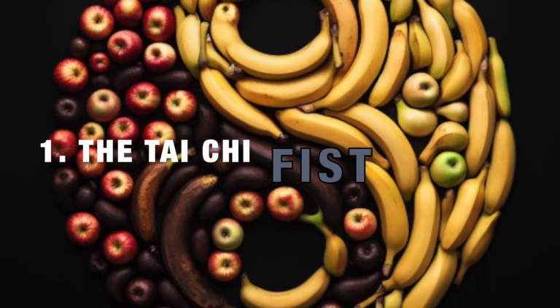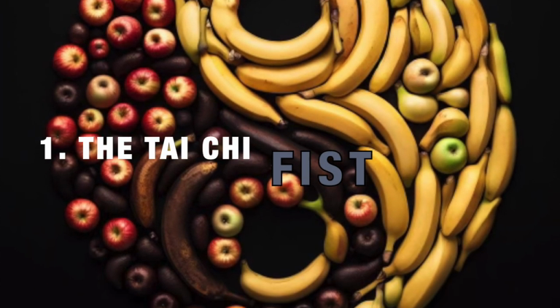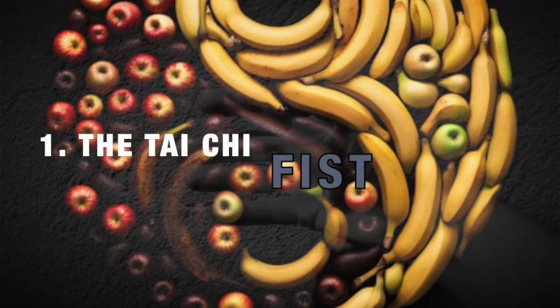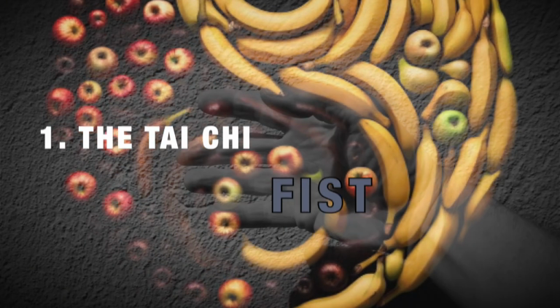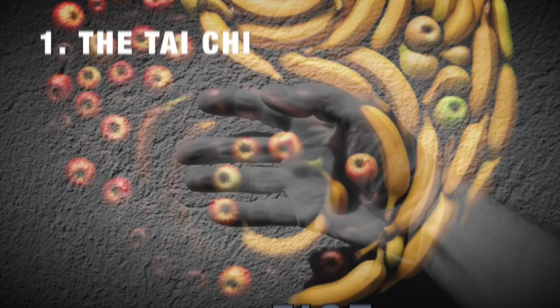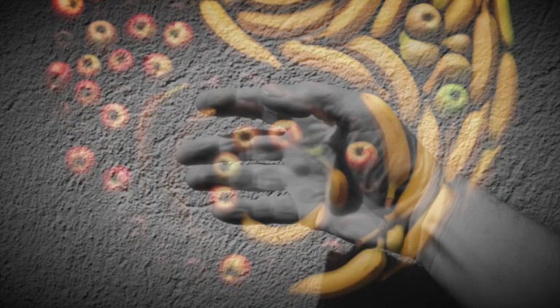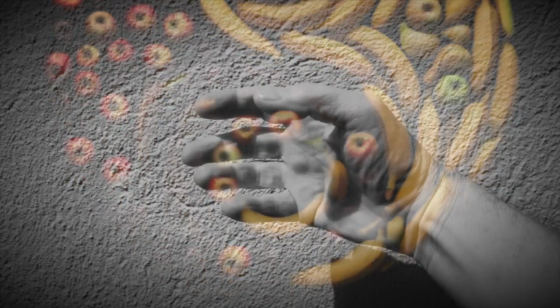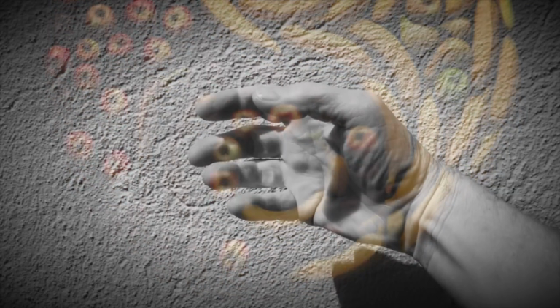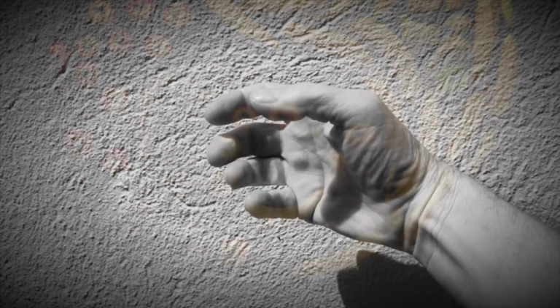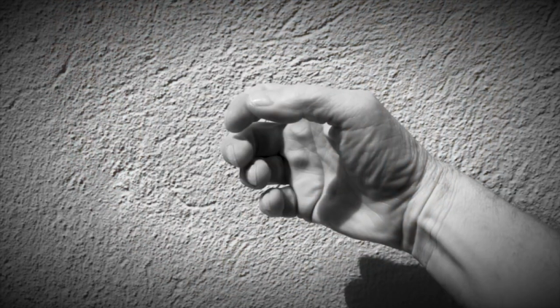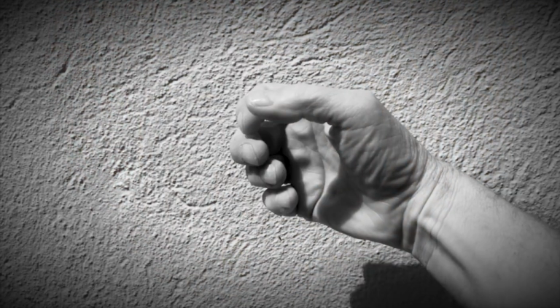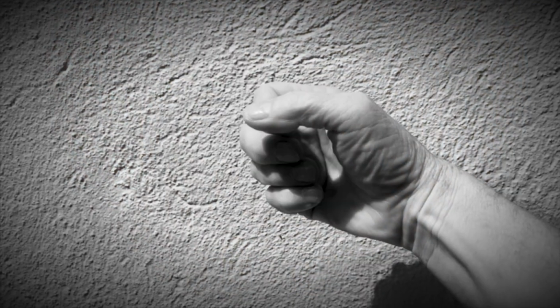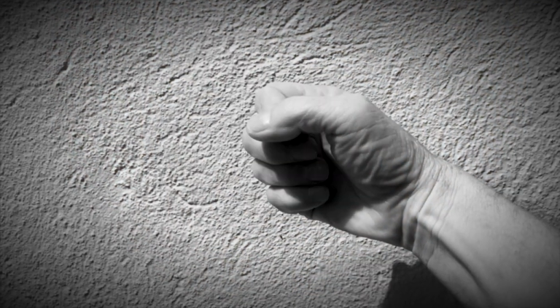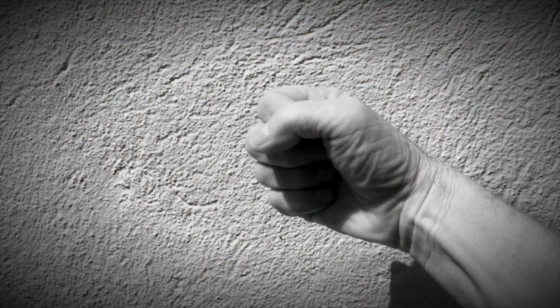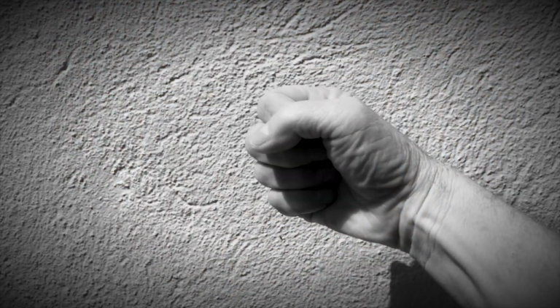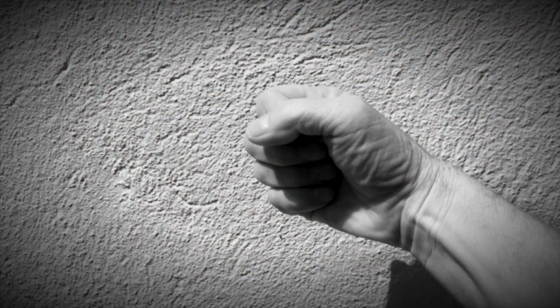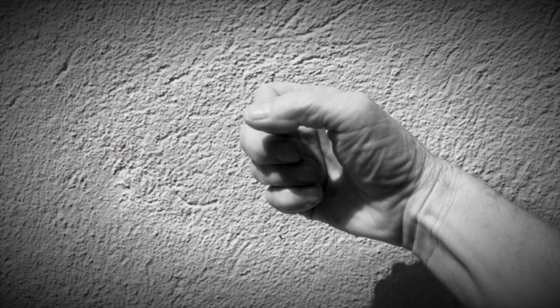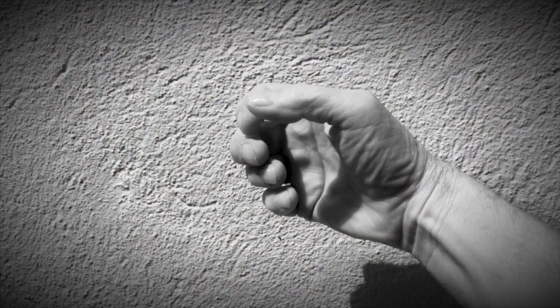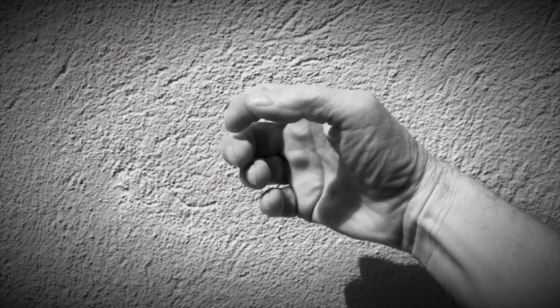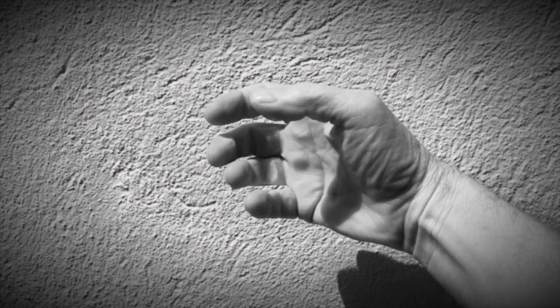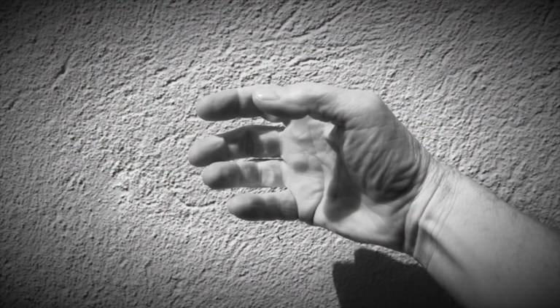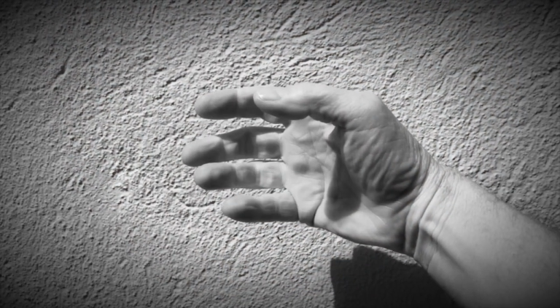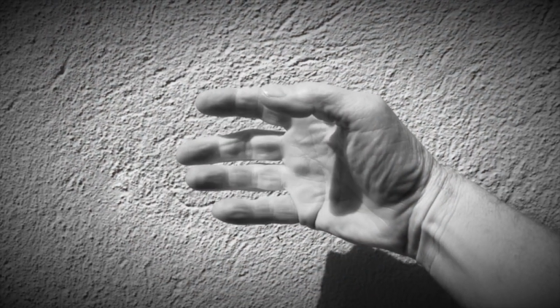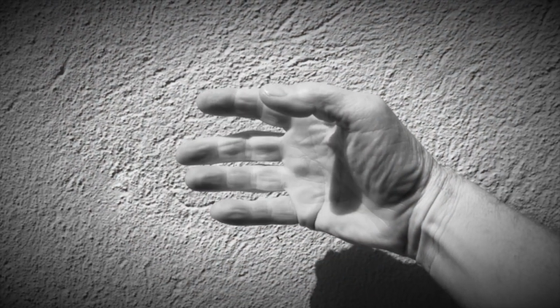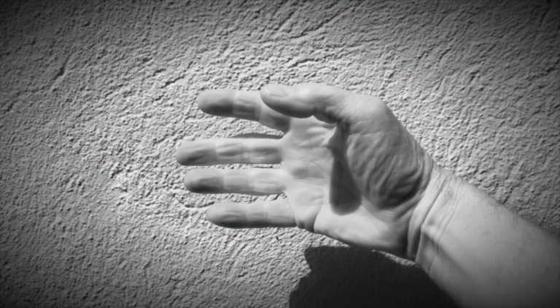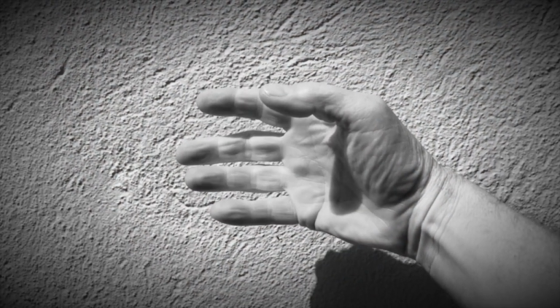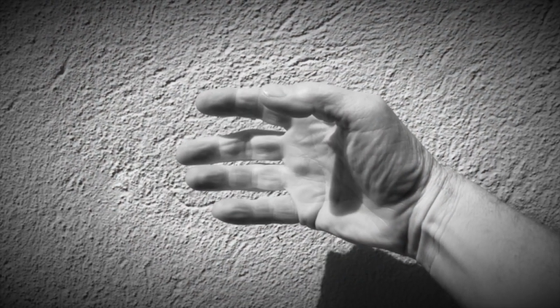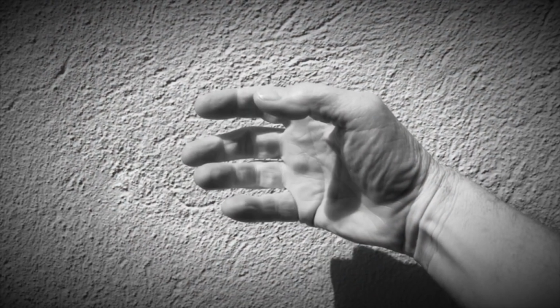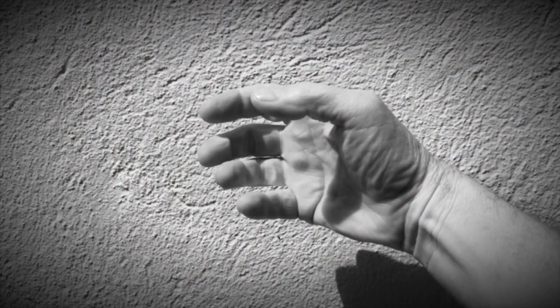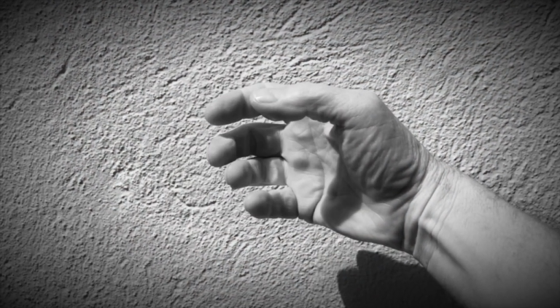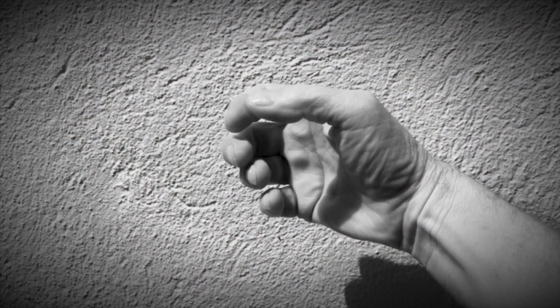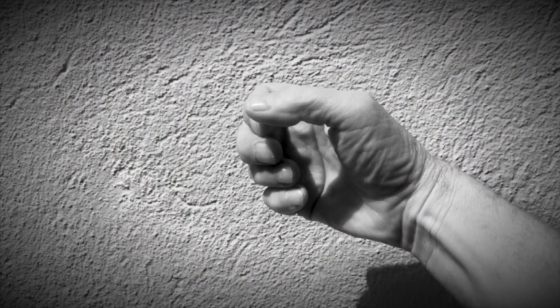The fist in Tai Chi is loose, not tight, and with the thumb on the outside of the fingers.